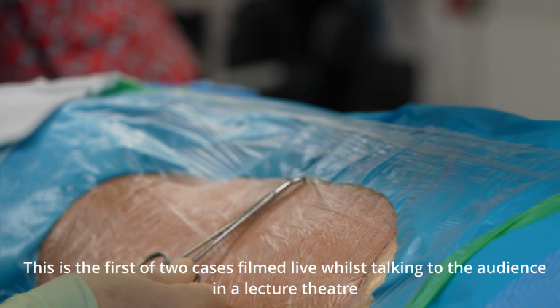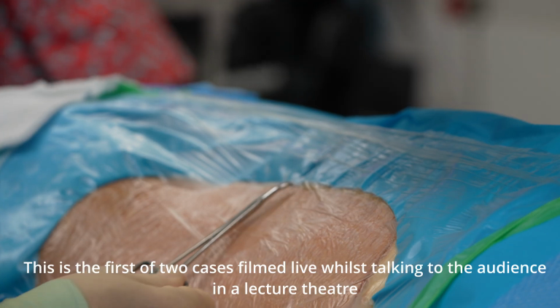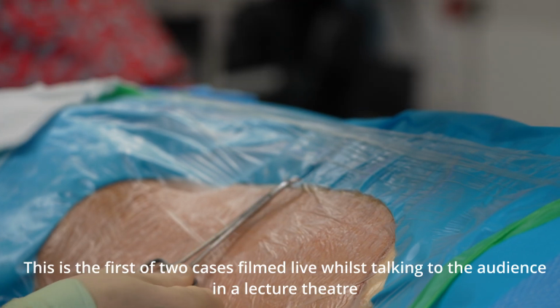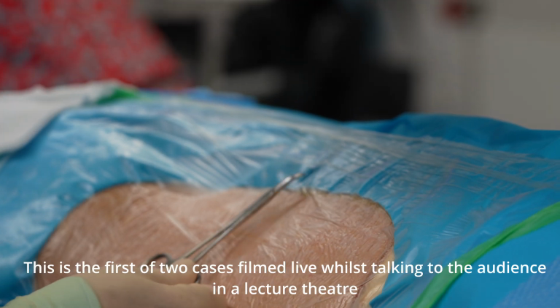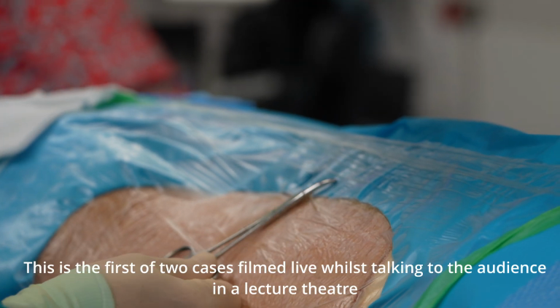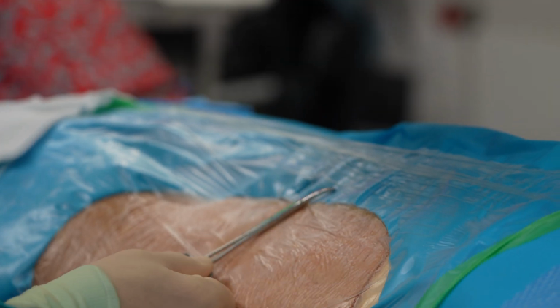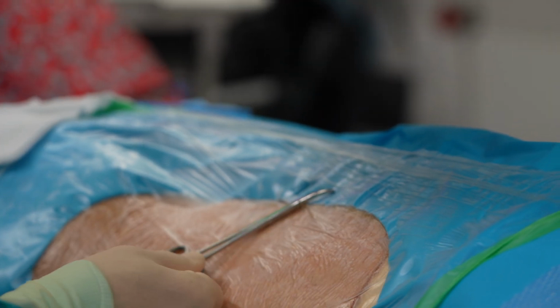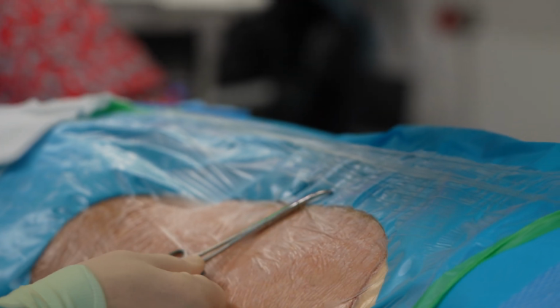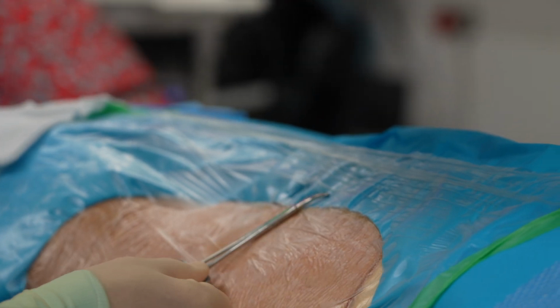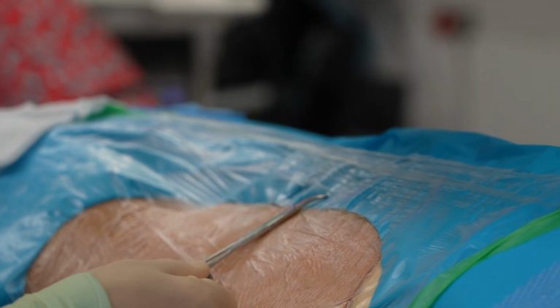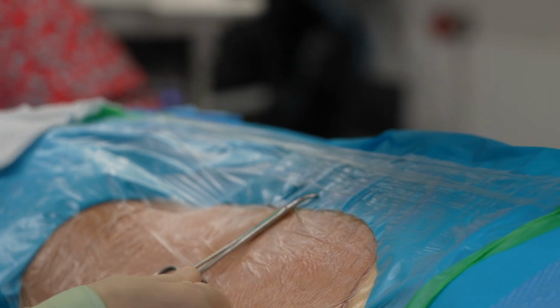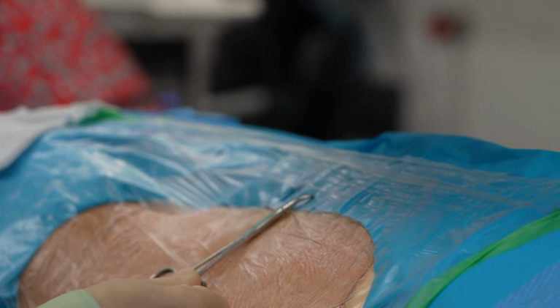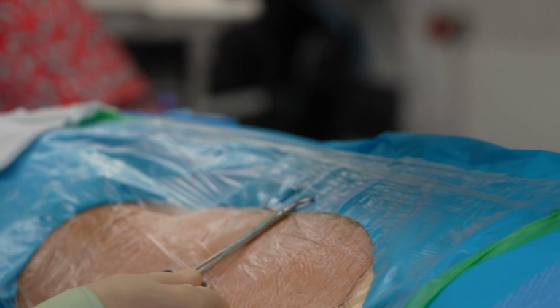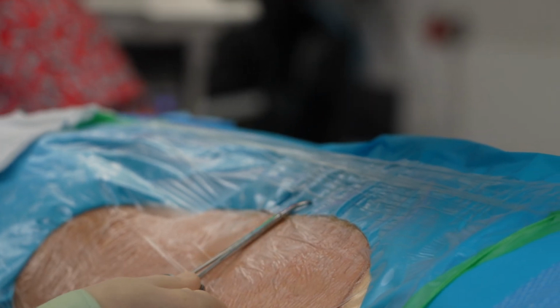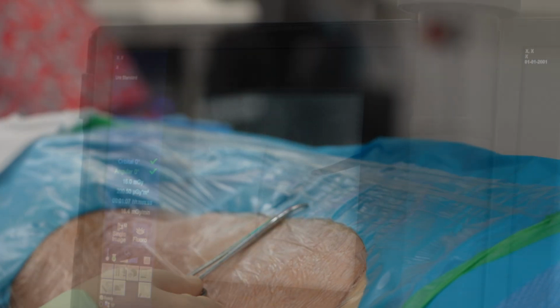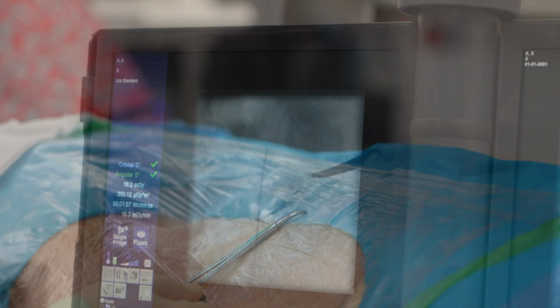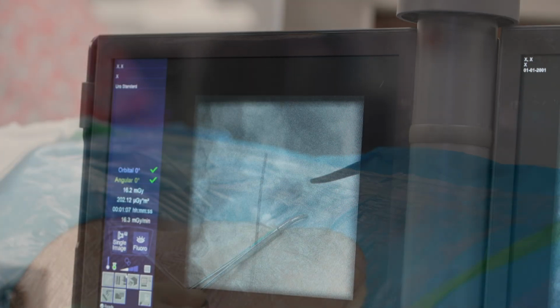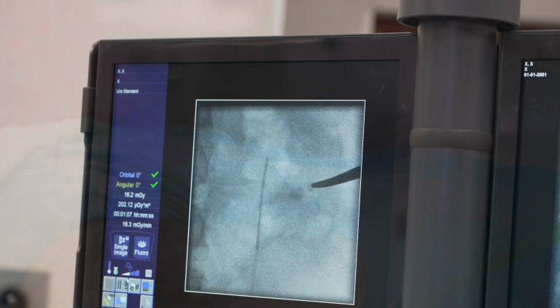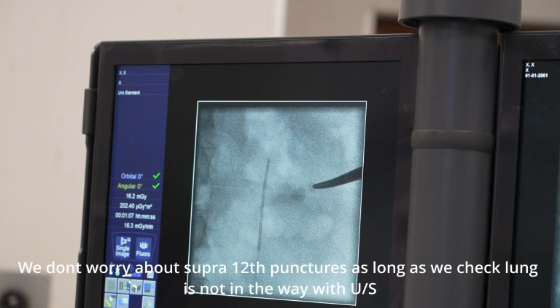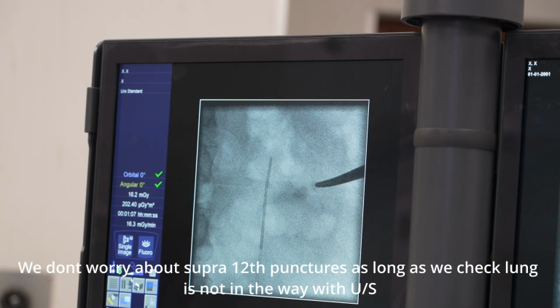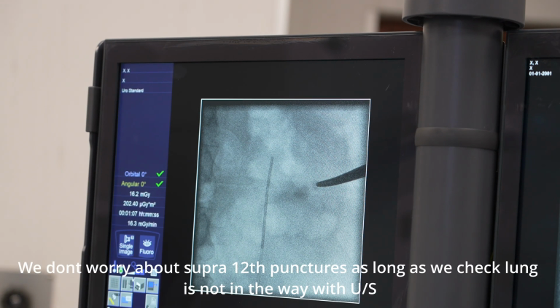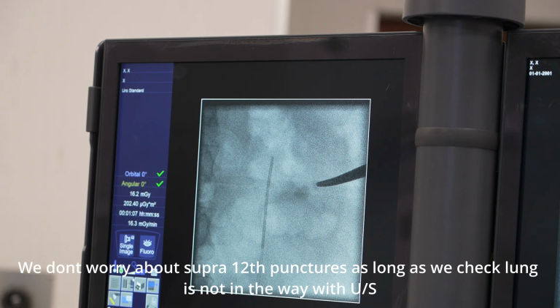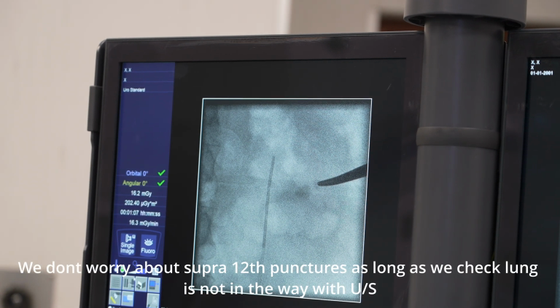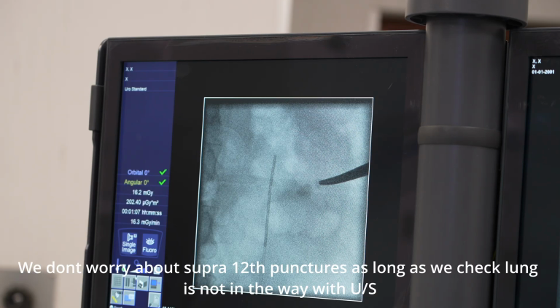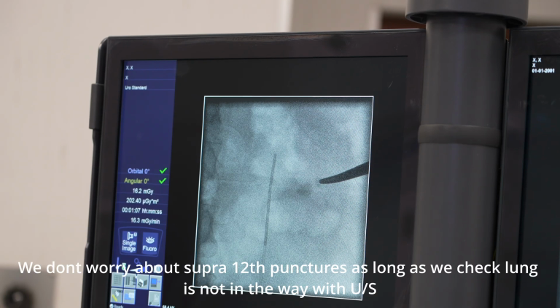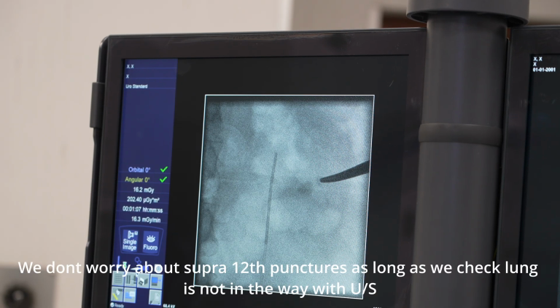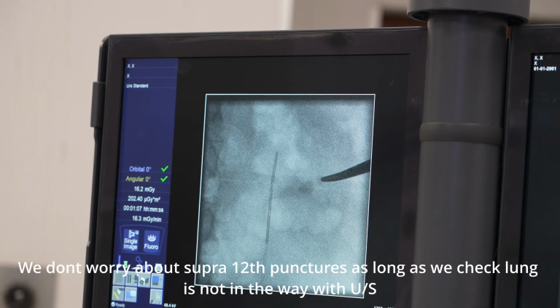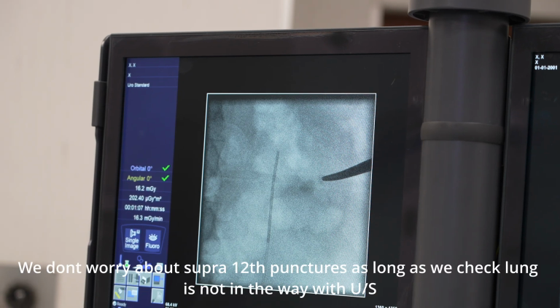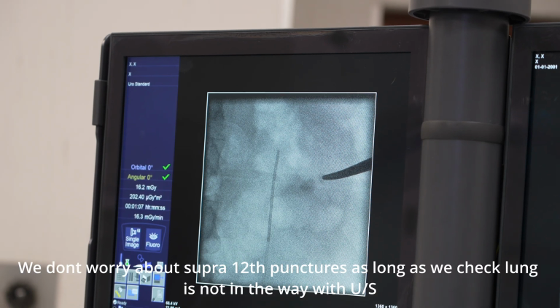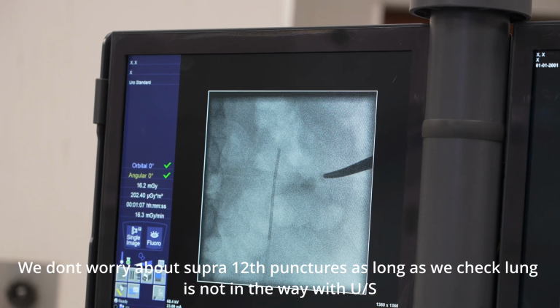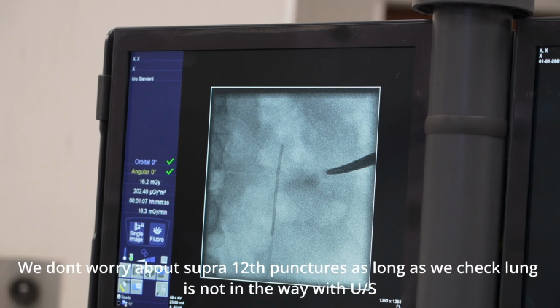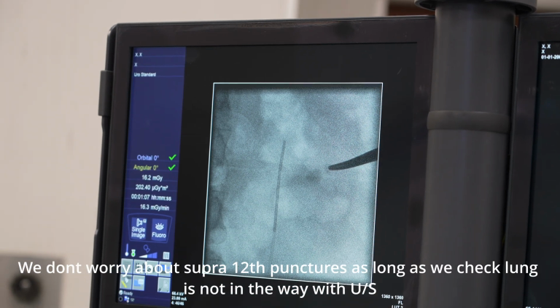Our puncture here is almost certainly going to be above the top. We're looking at the CT and he's trying to load the controls.